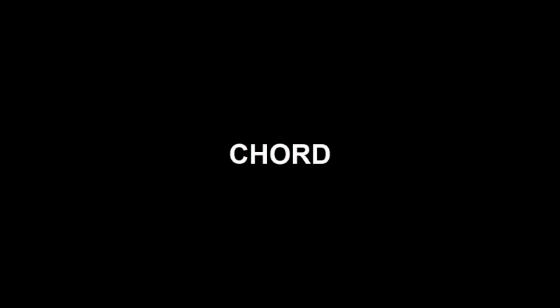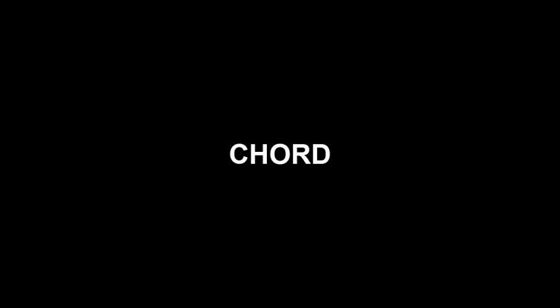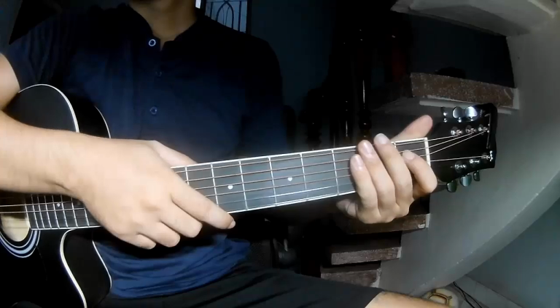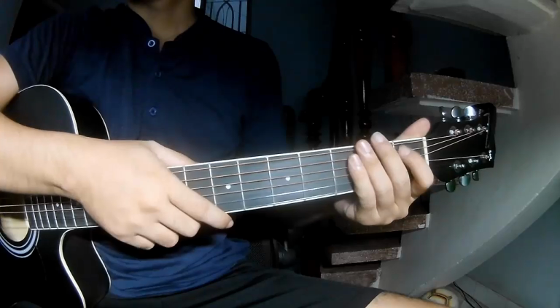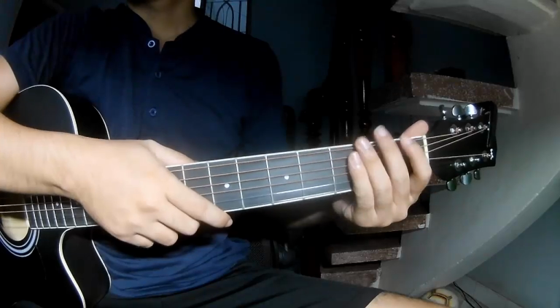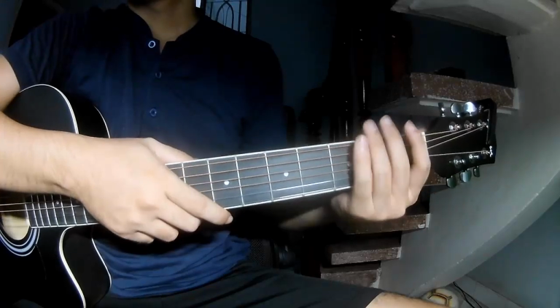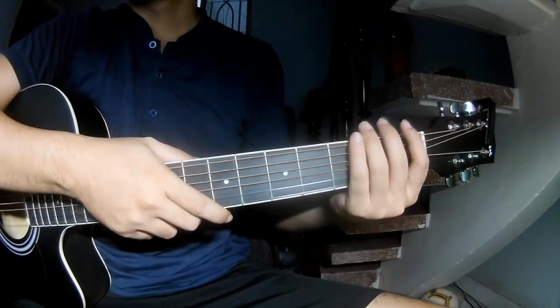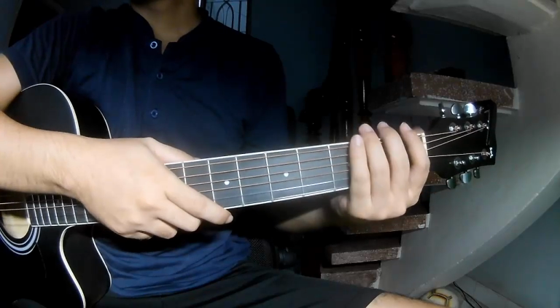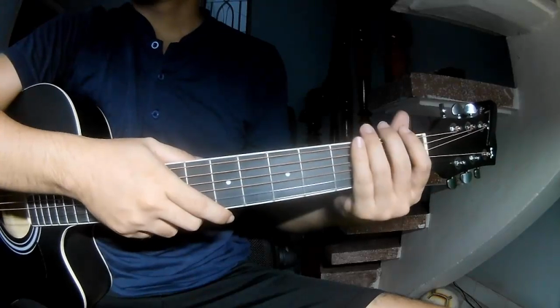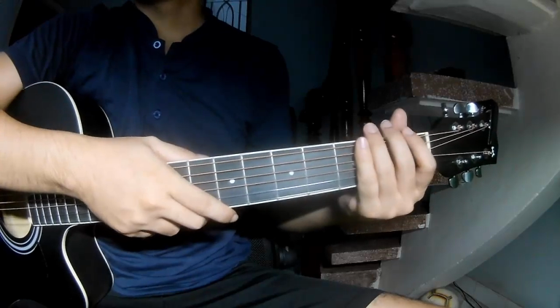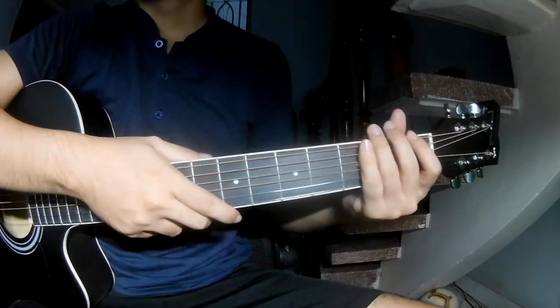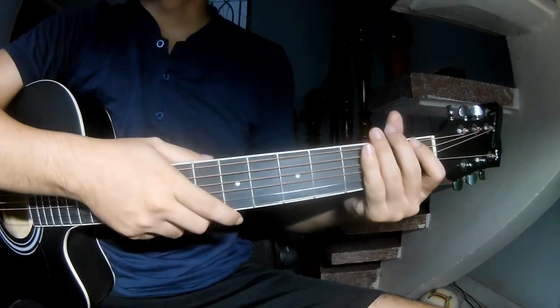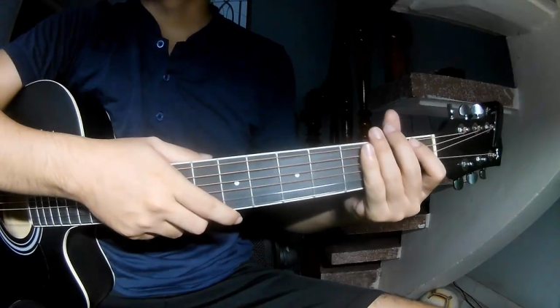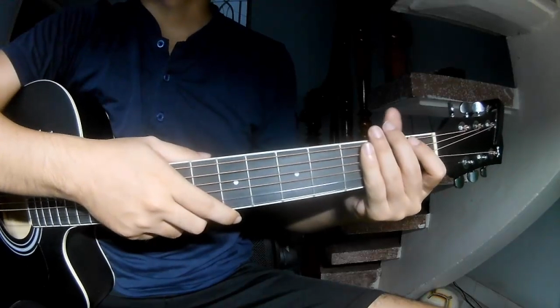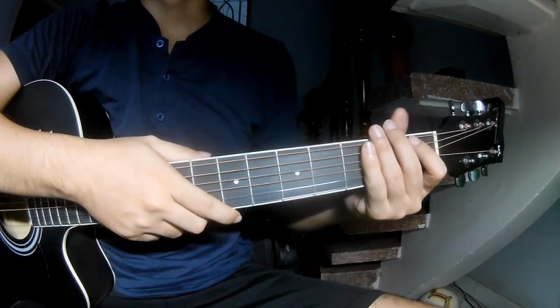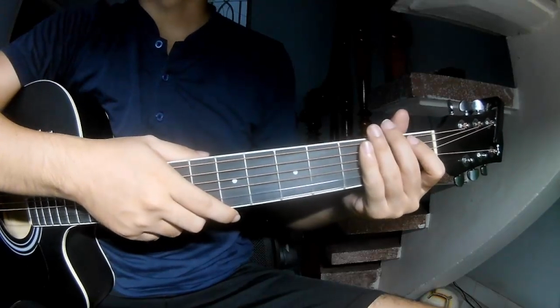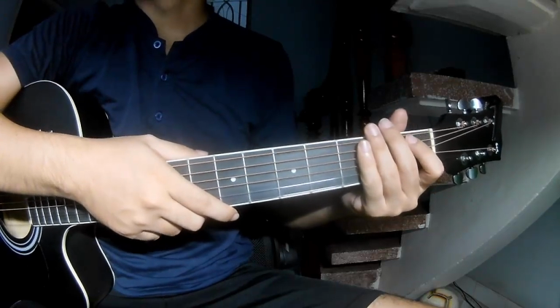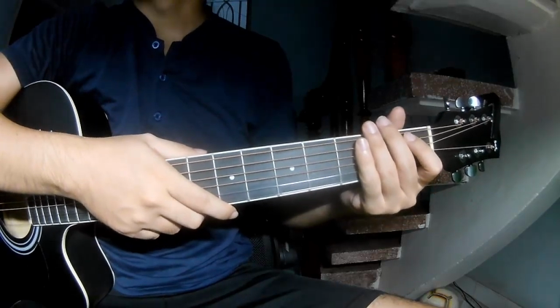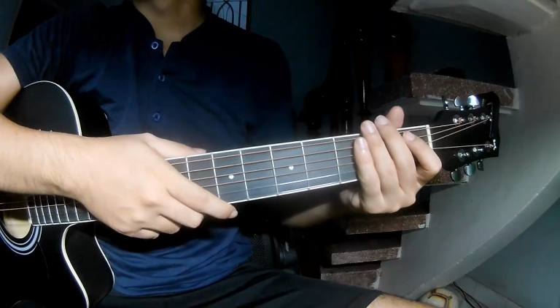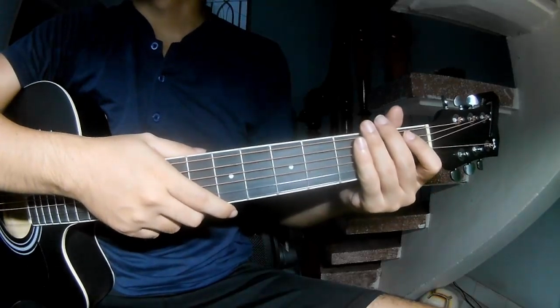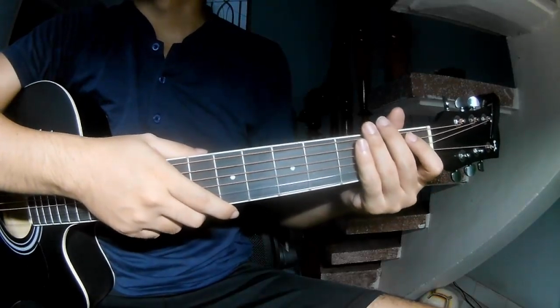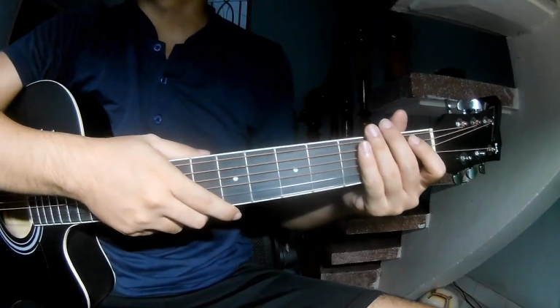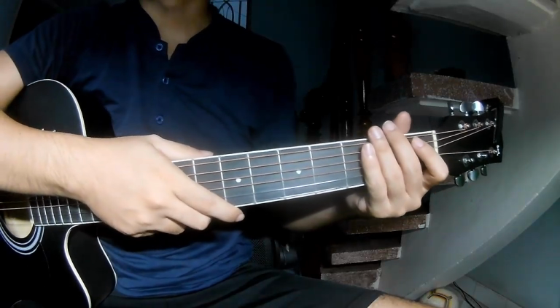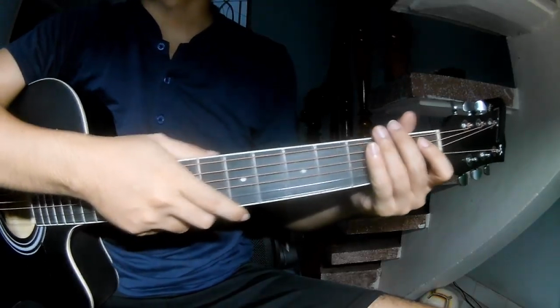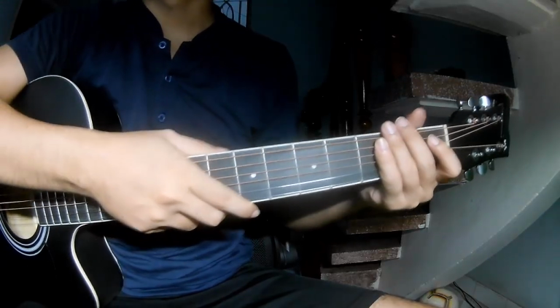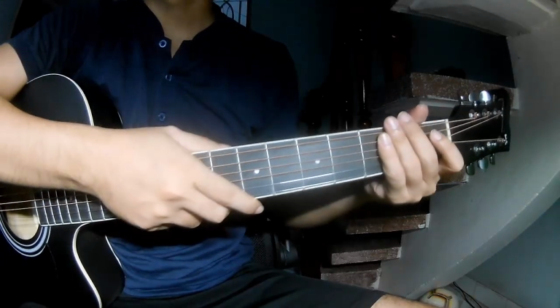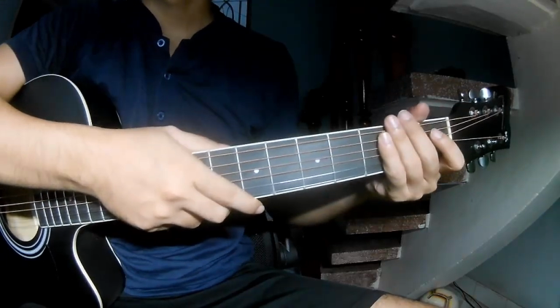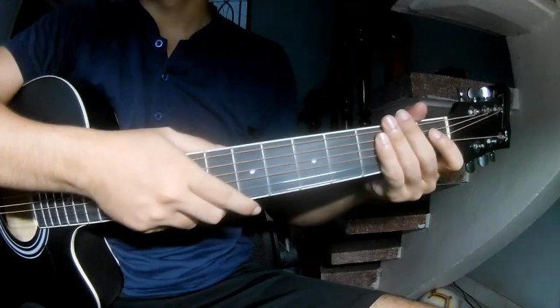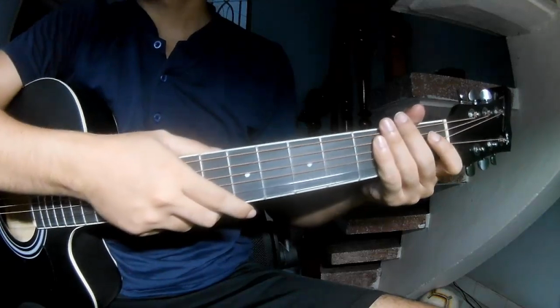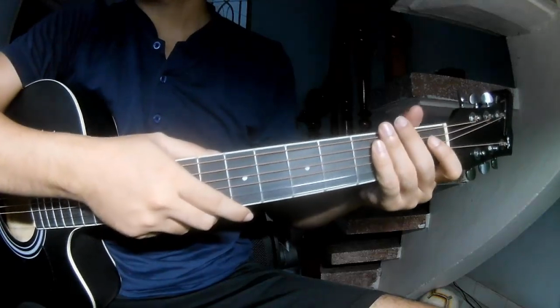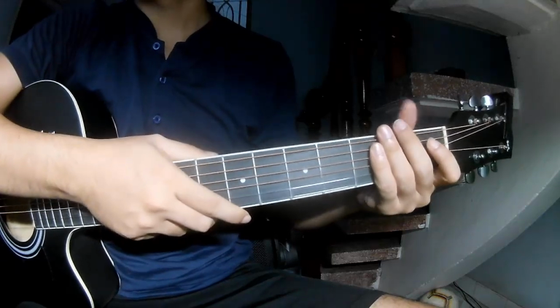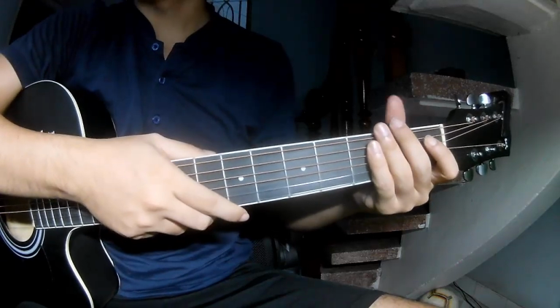Hi everyone! Today we share how to play guitar Hay Driver by Chuck Brown.